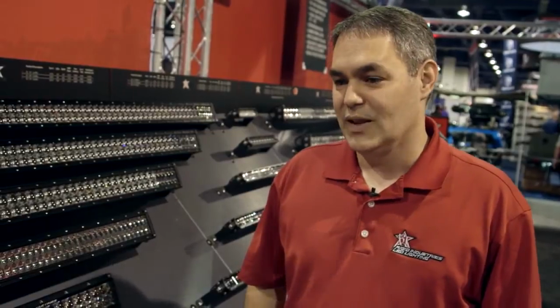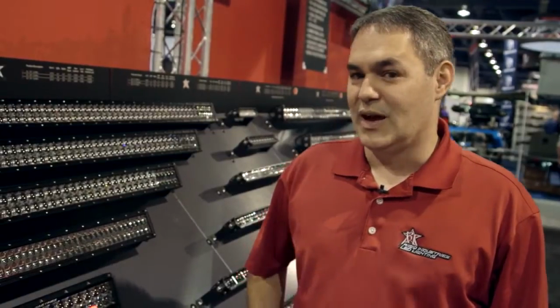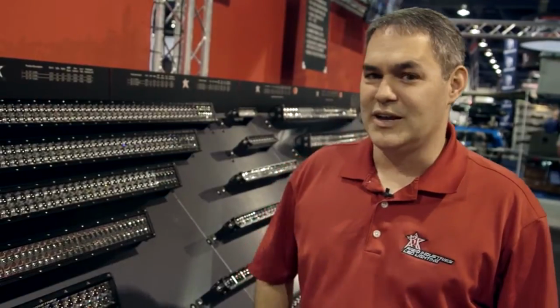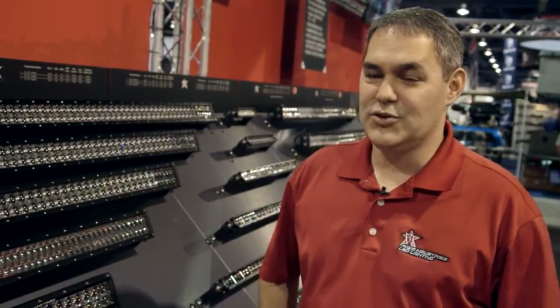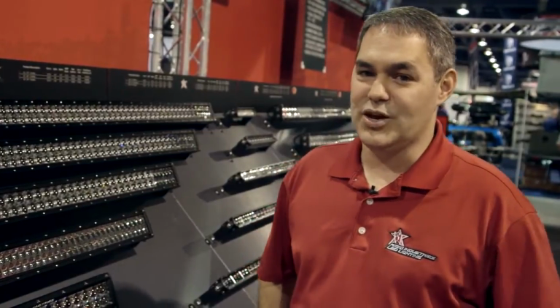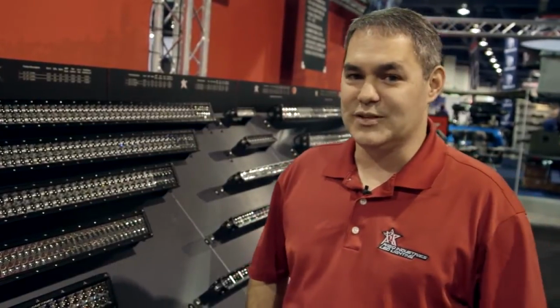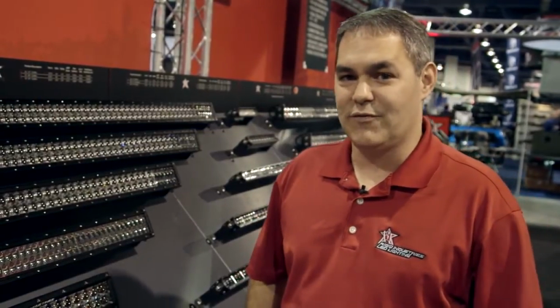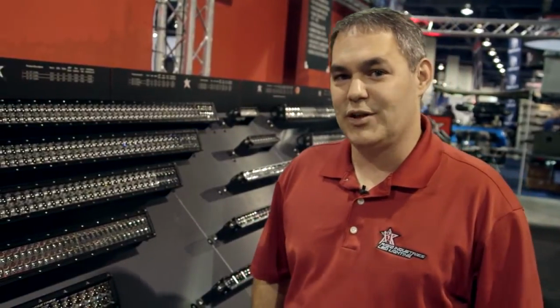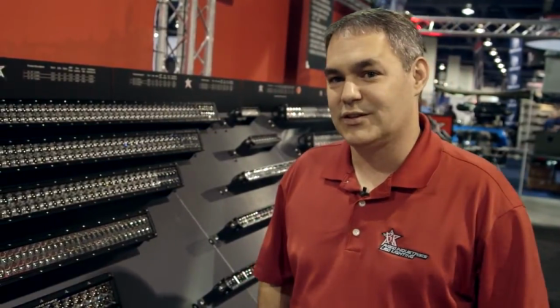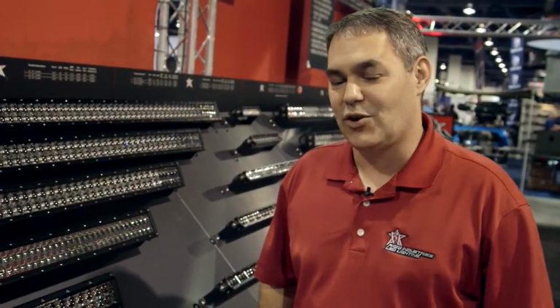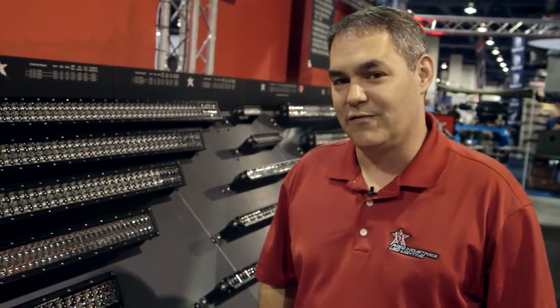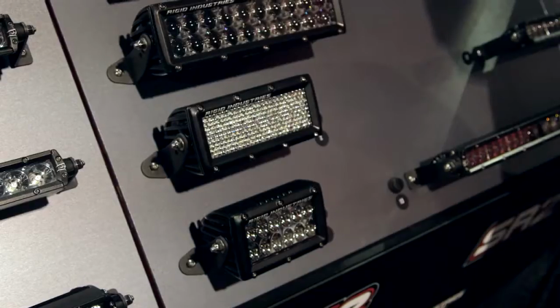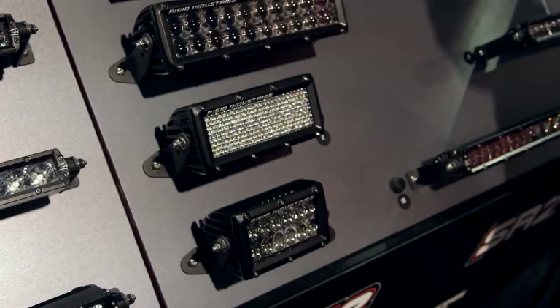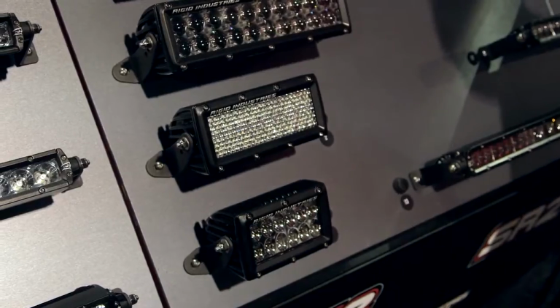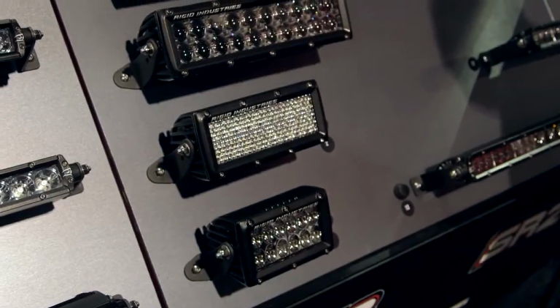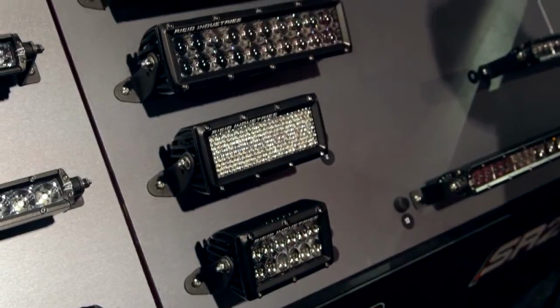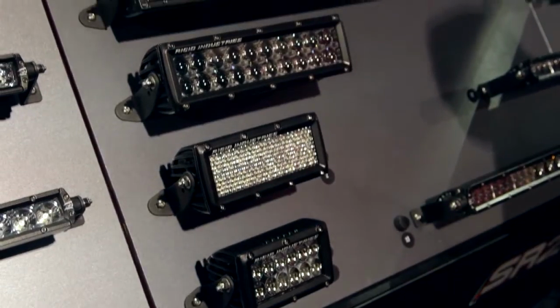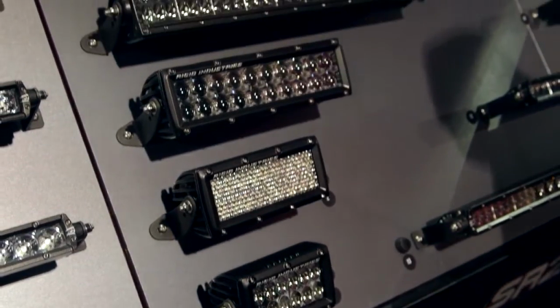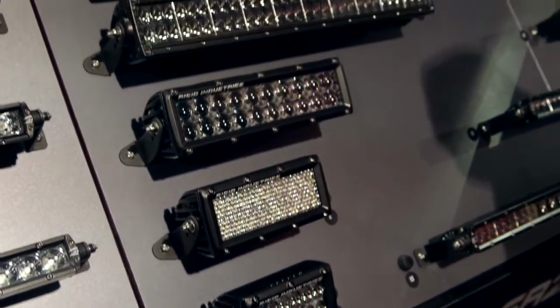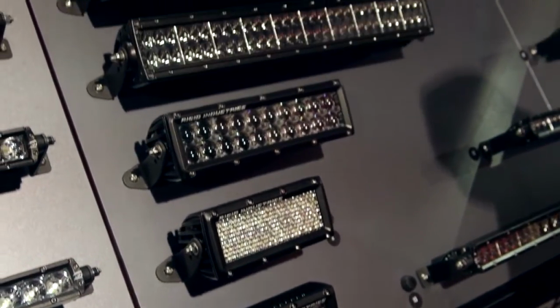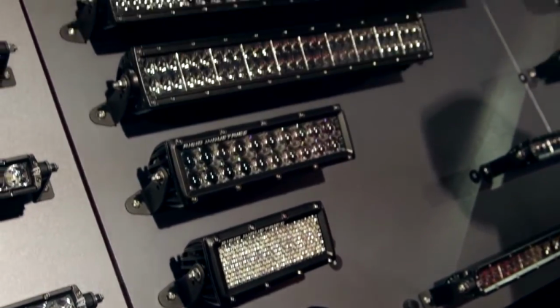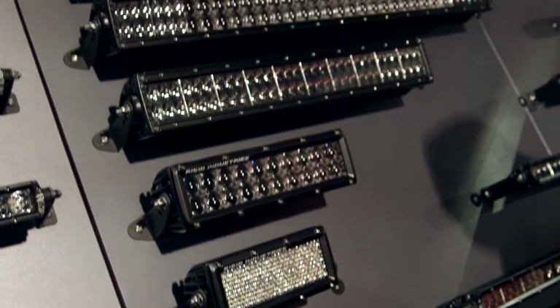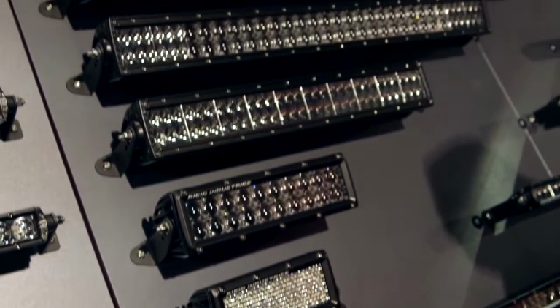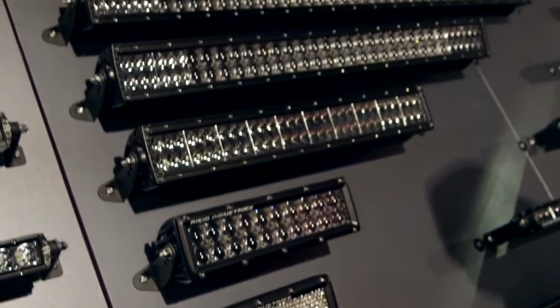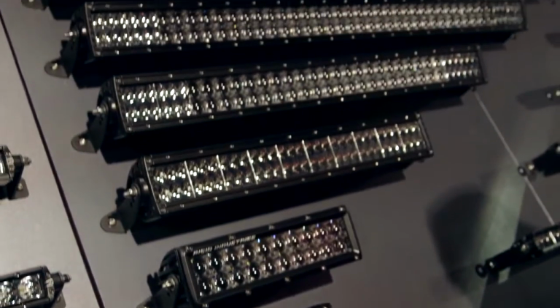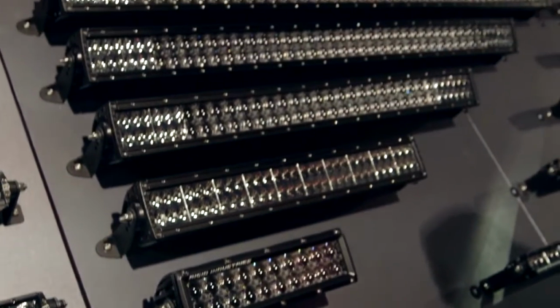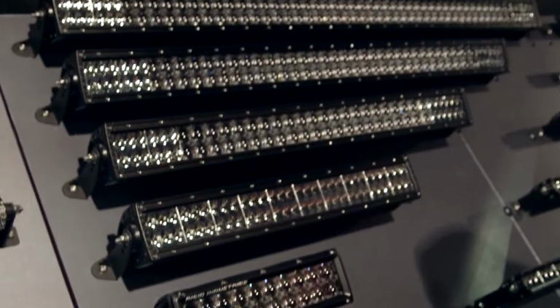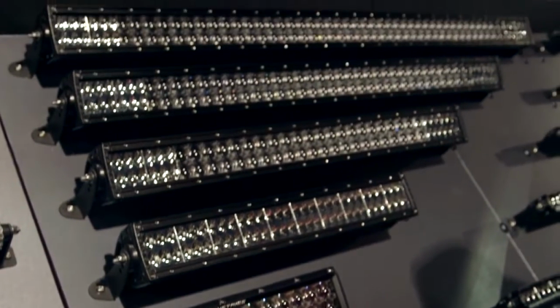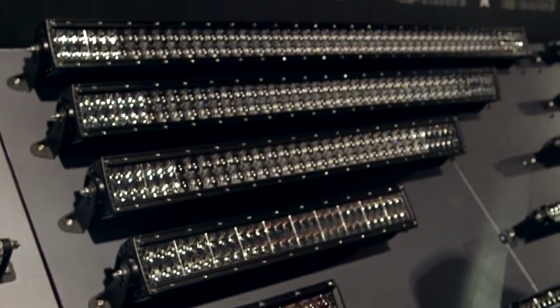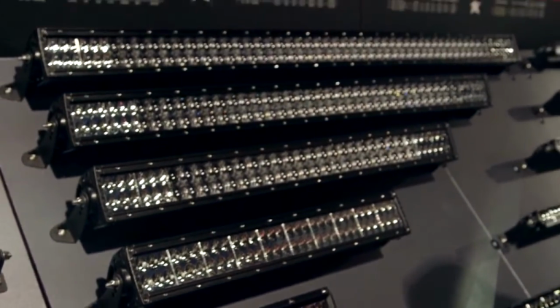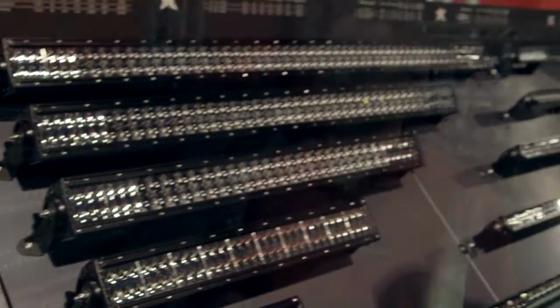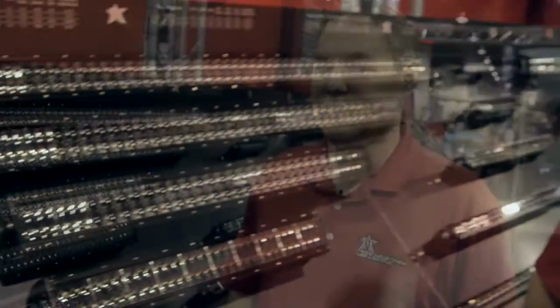Our E2s come in several lengths starting at 4 inches, 6, 10, 20, 30, 40, and 50 inches.